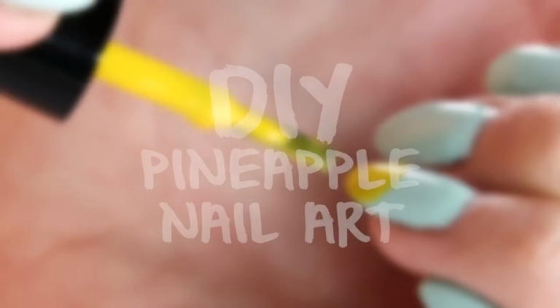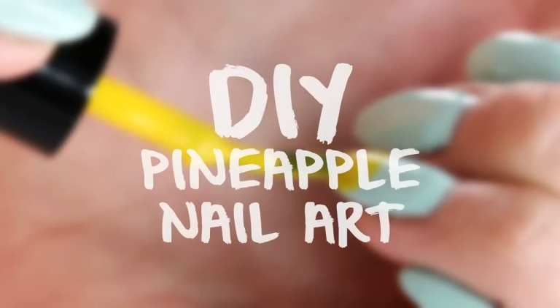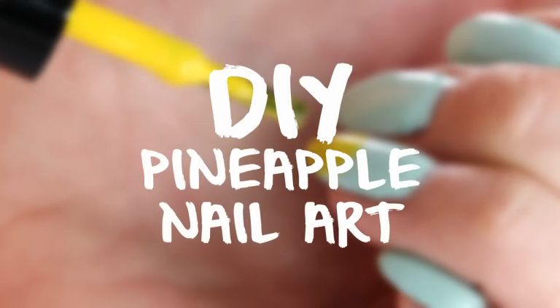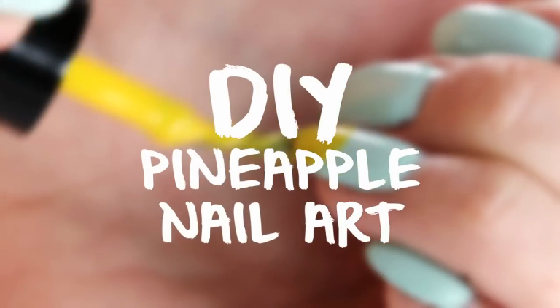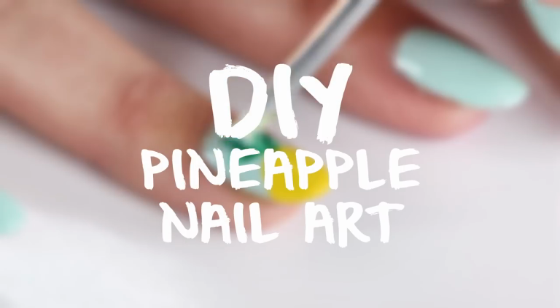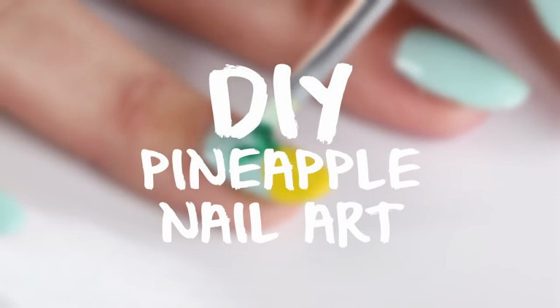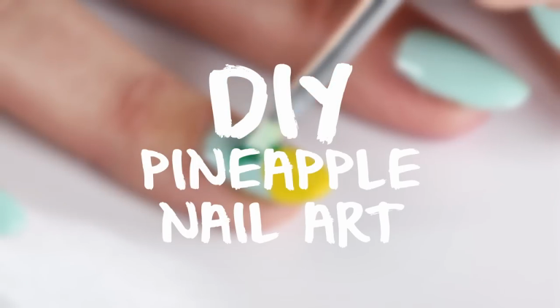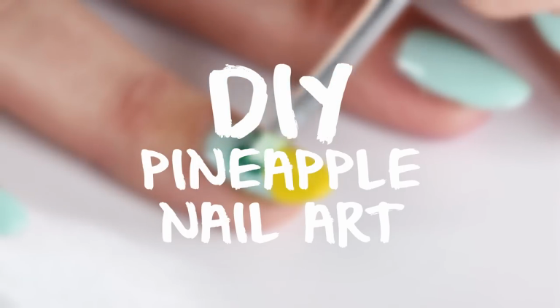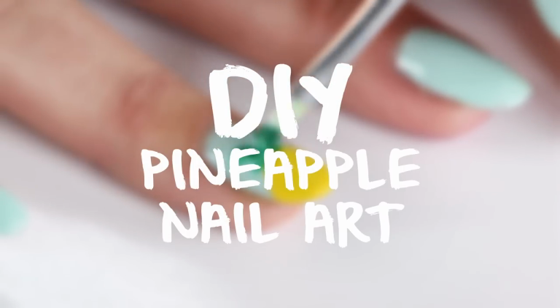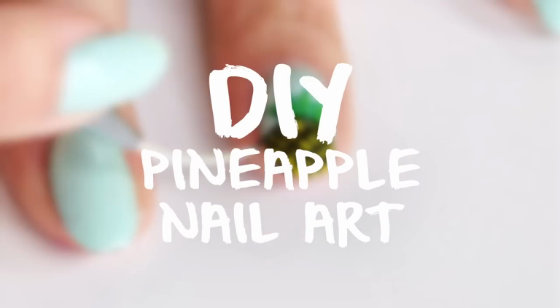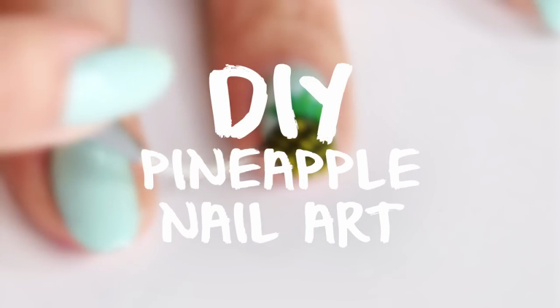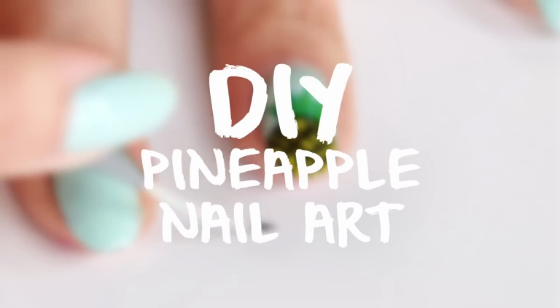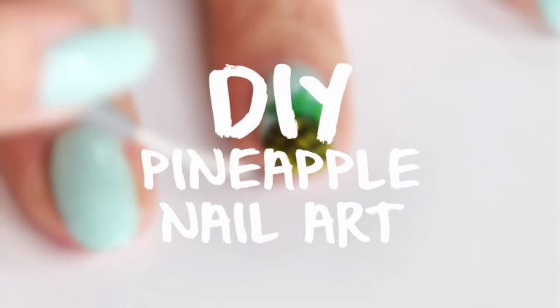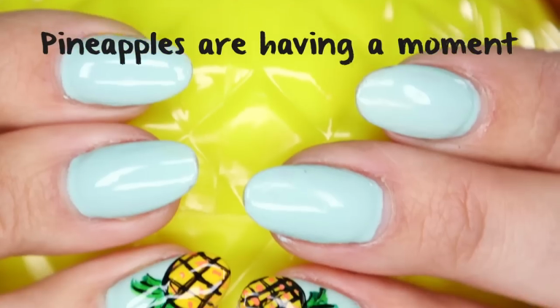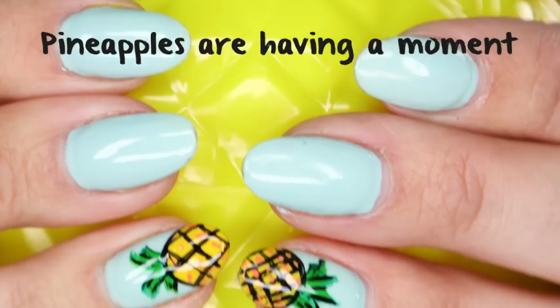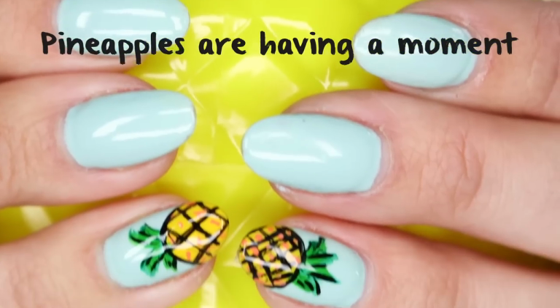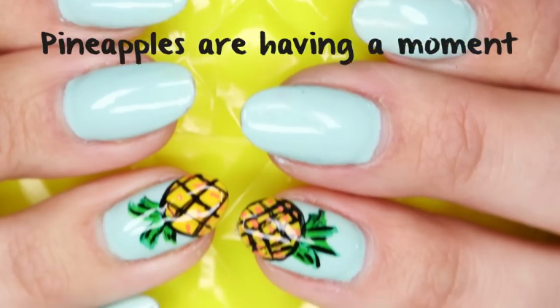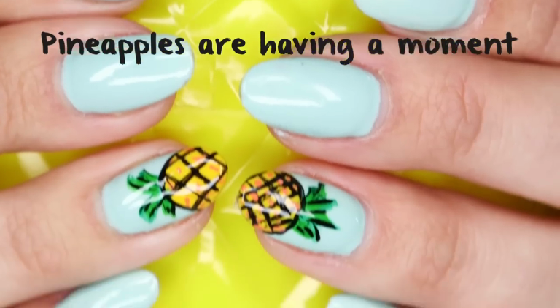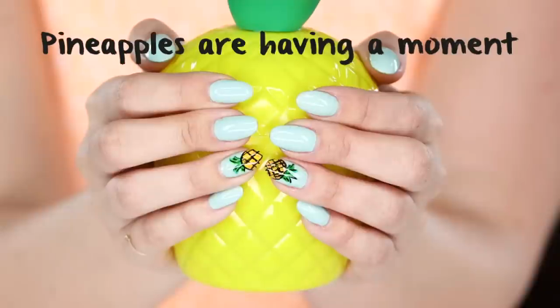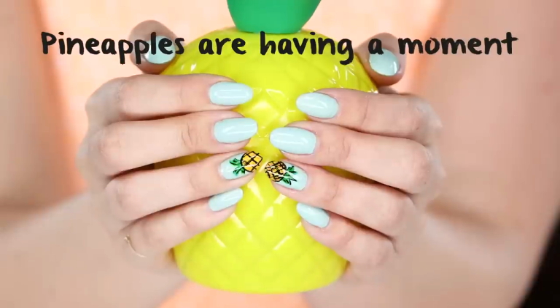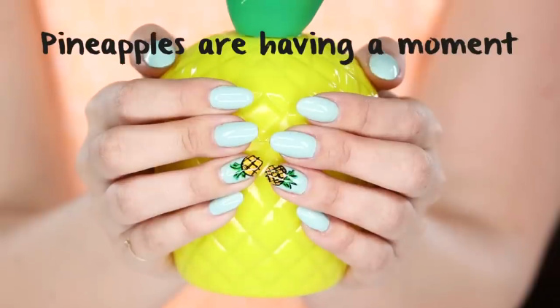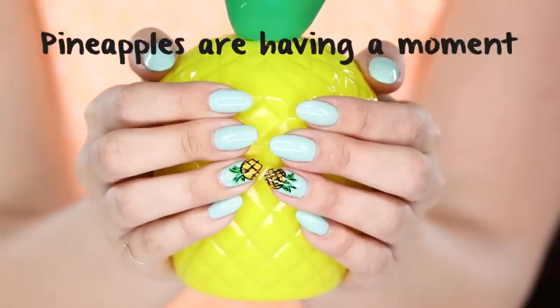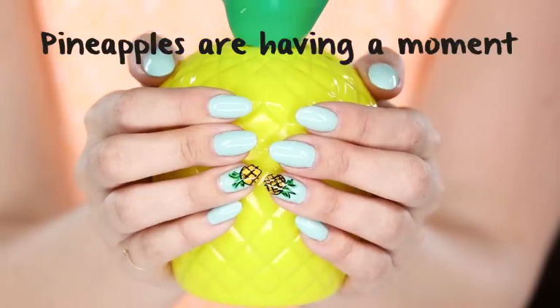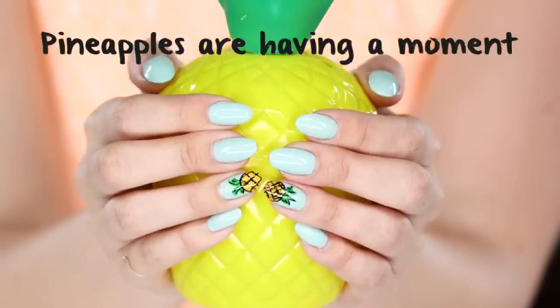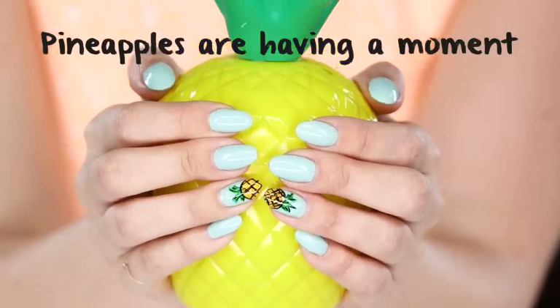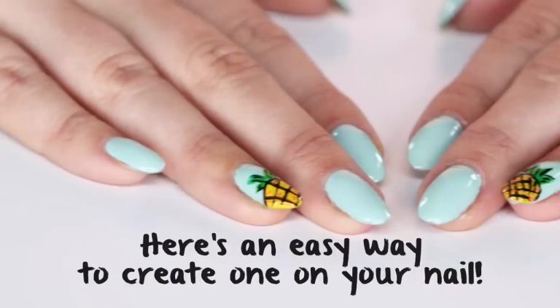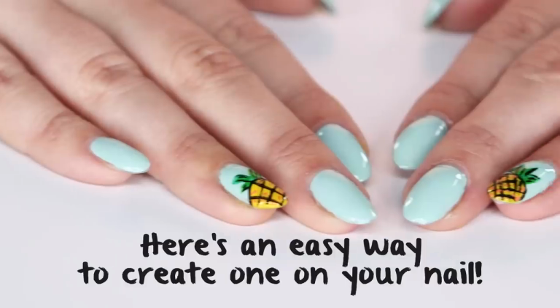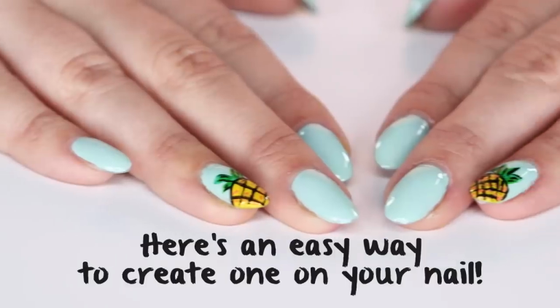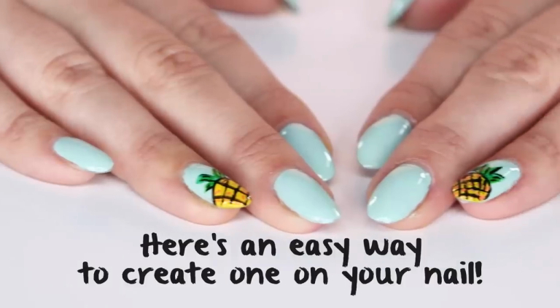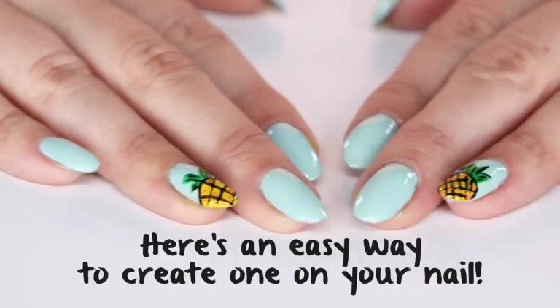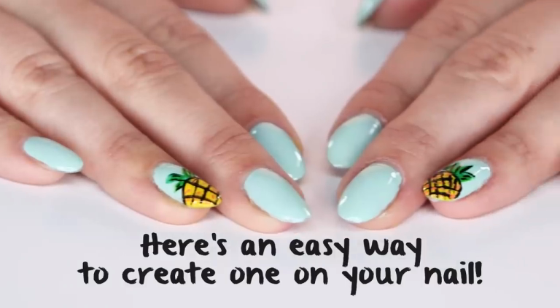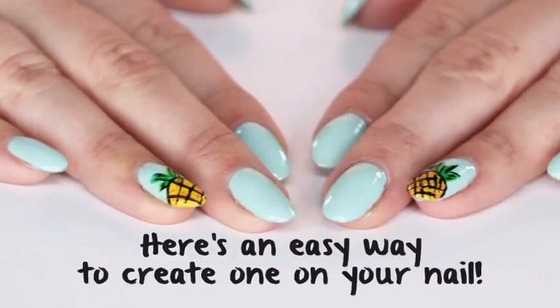Hey guys, it's Kirby, and on today's Style Survival, how to create the cutest pineapple nail art you ever did see.